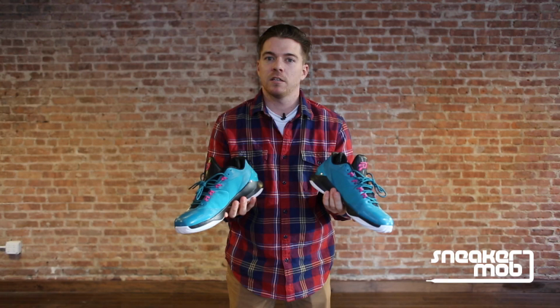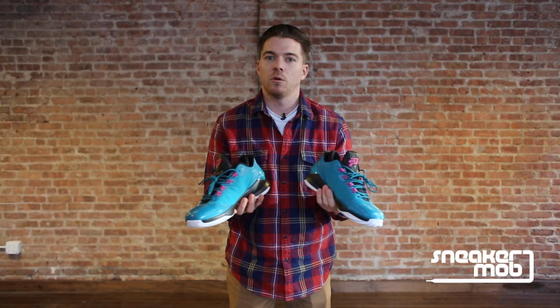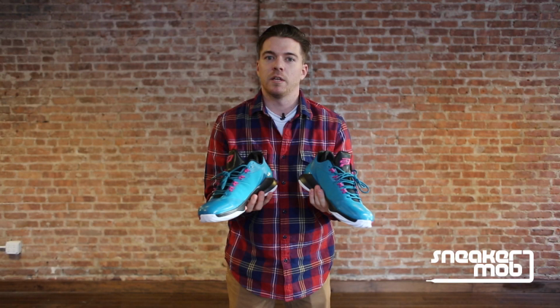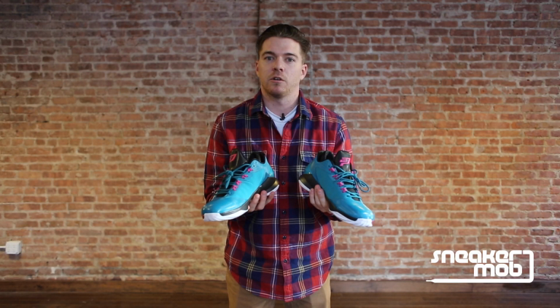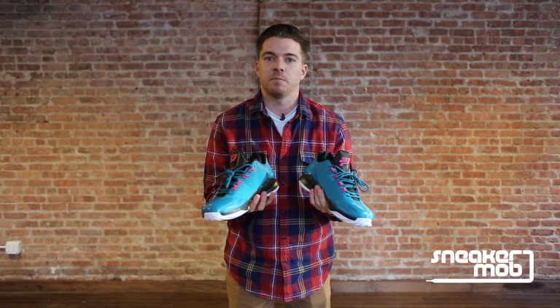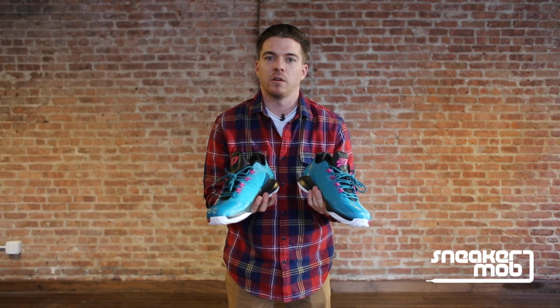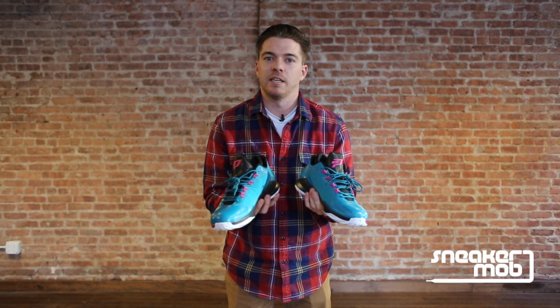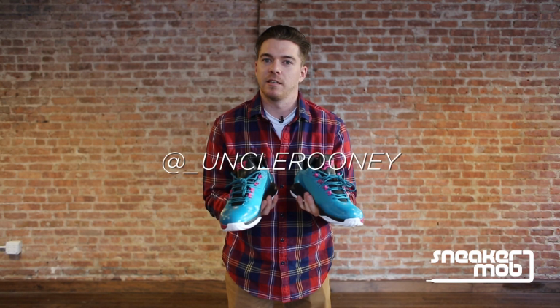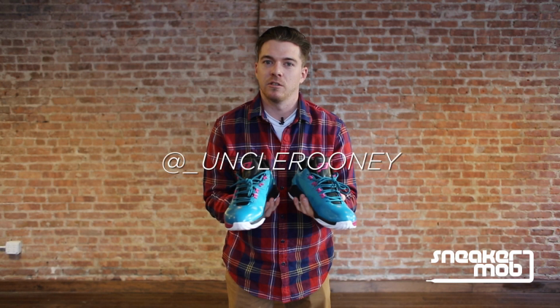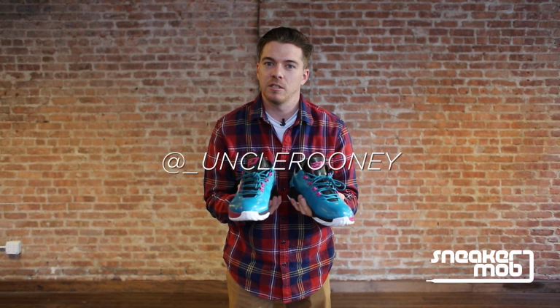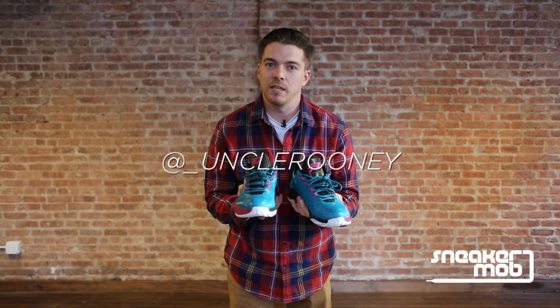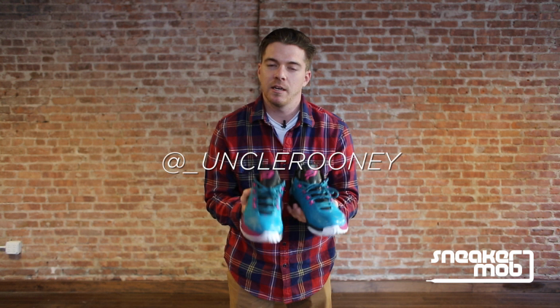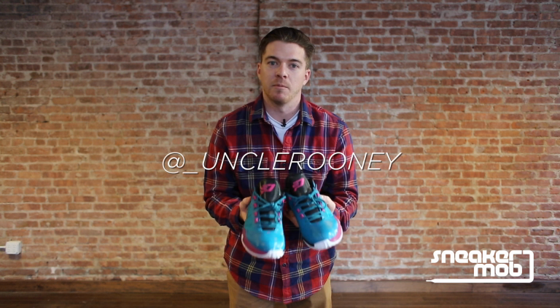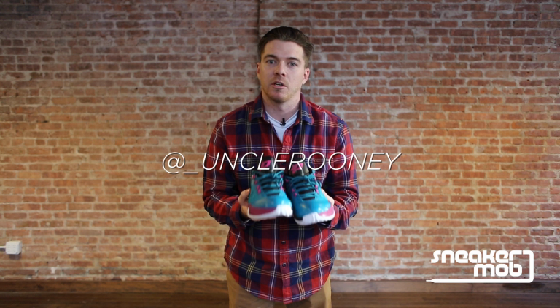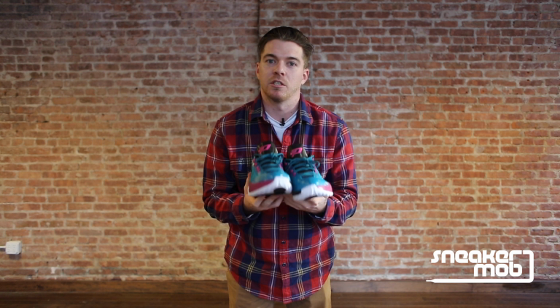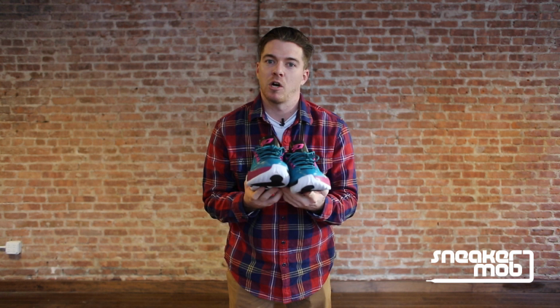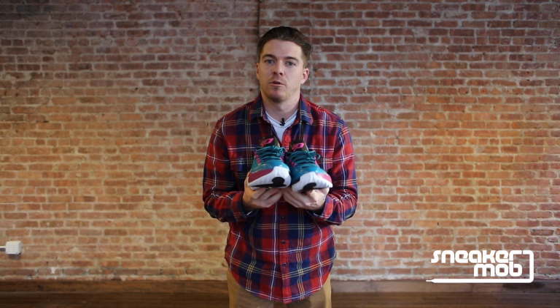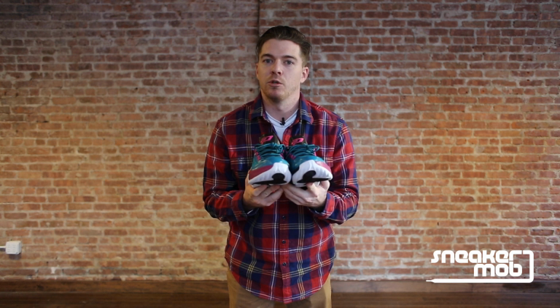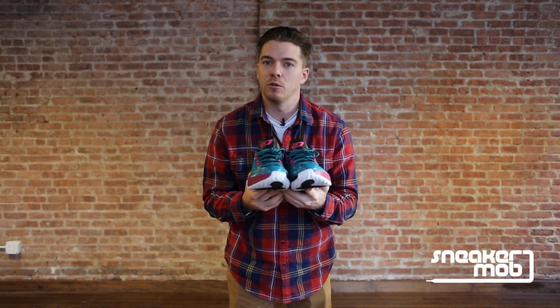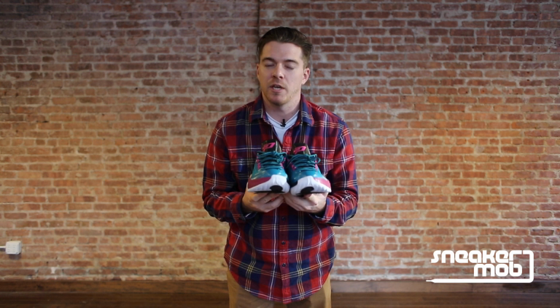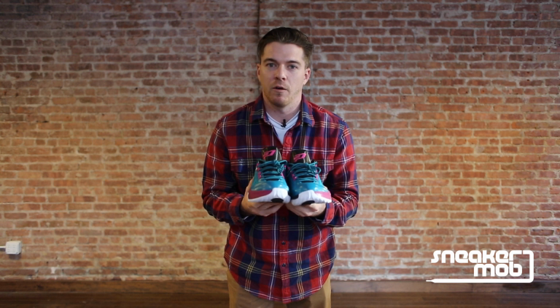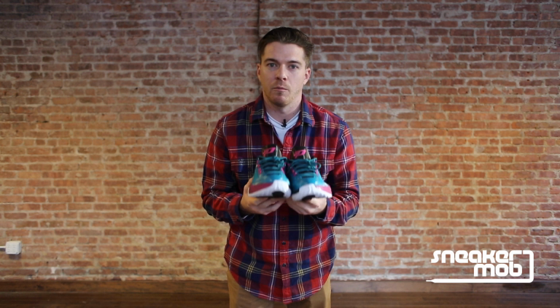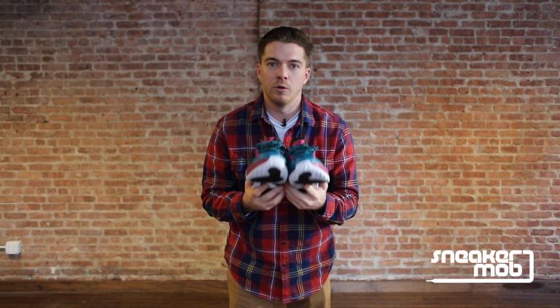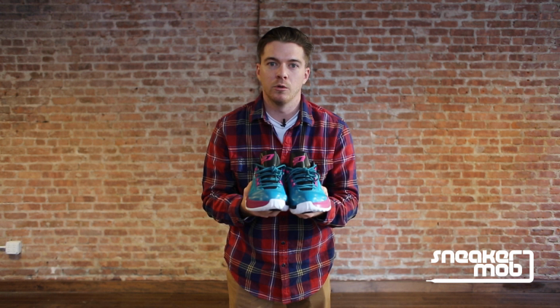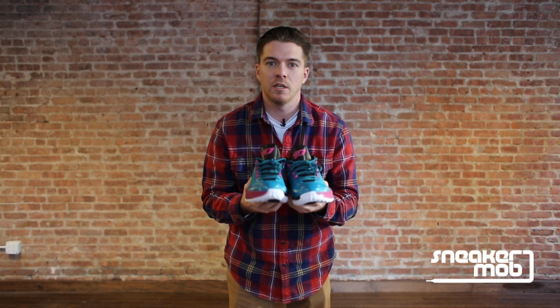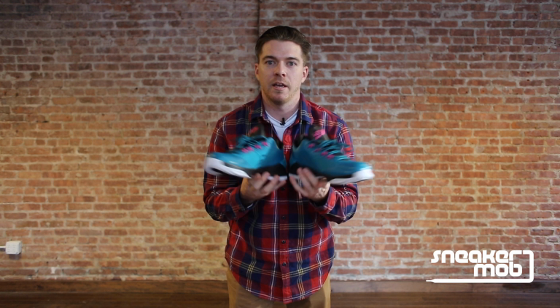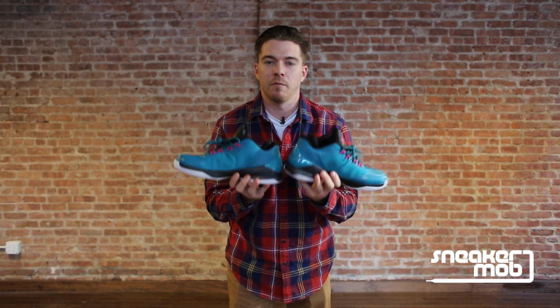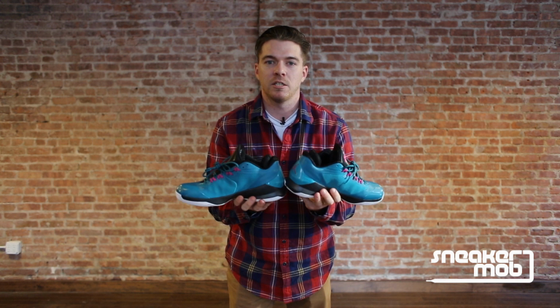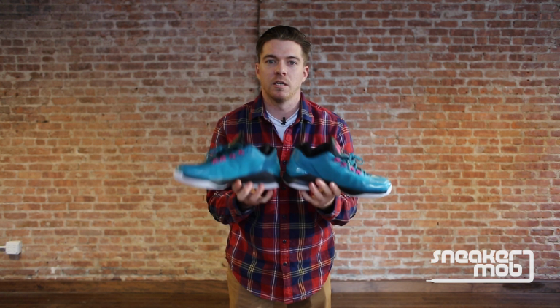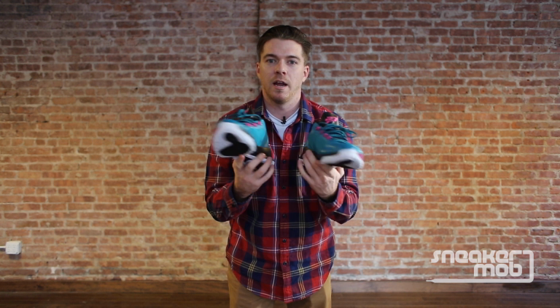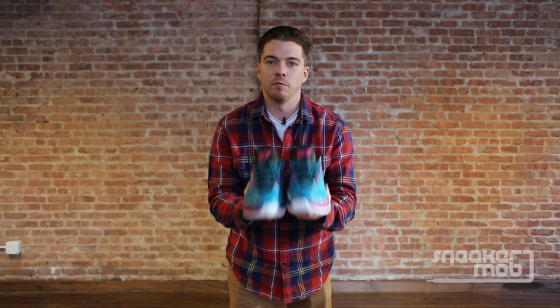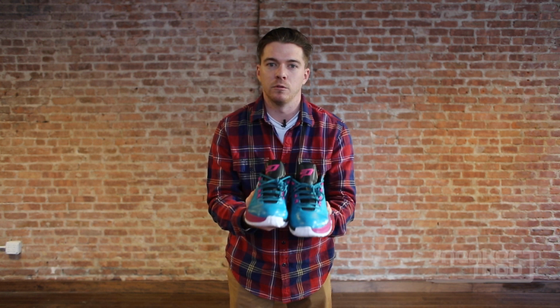Let us know what you think of Chris Paul's eighth signature sneaker, and be sure to subscribe to our YouTube channel for more news, information, and reviews.